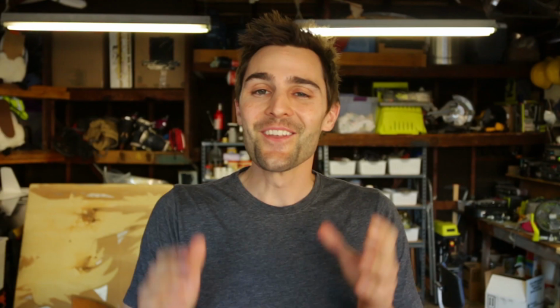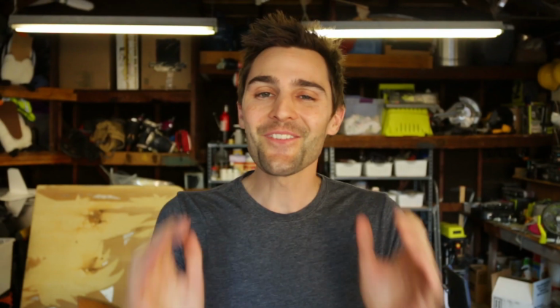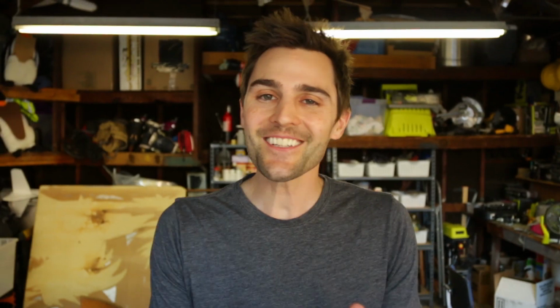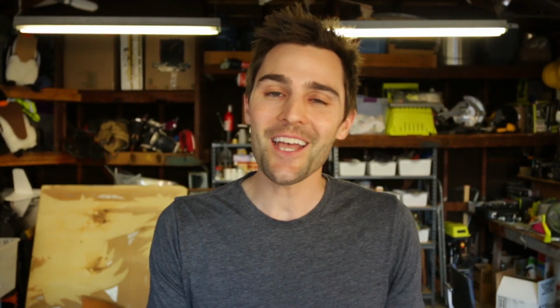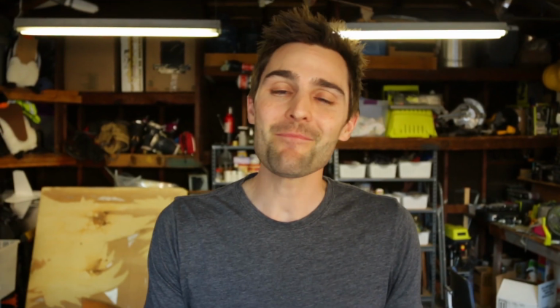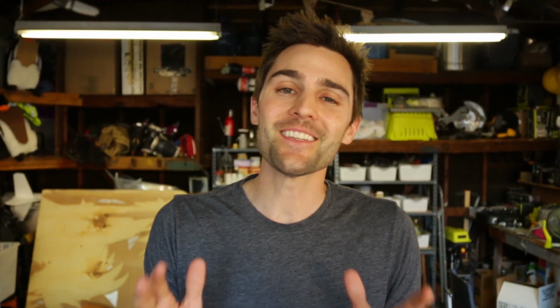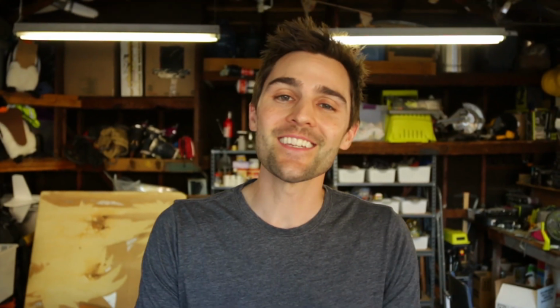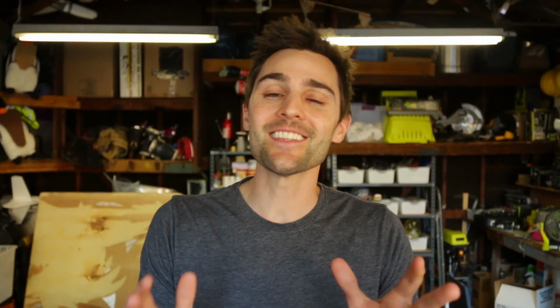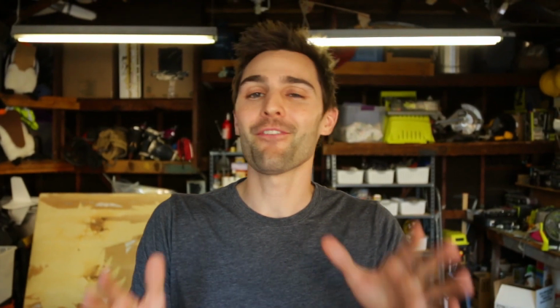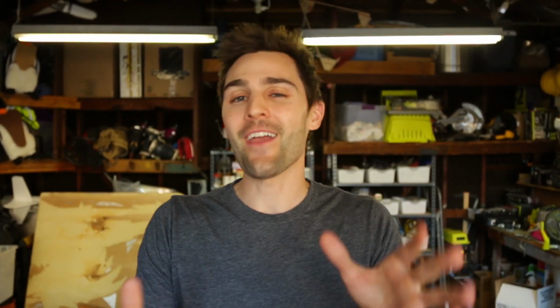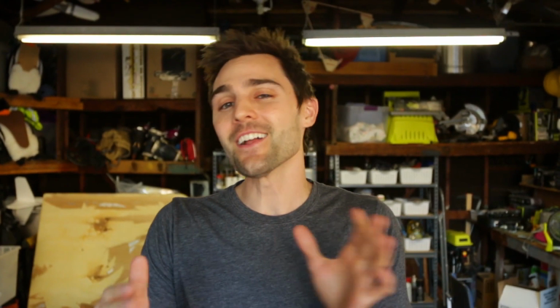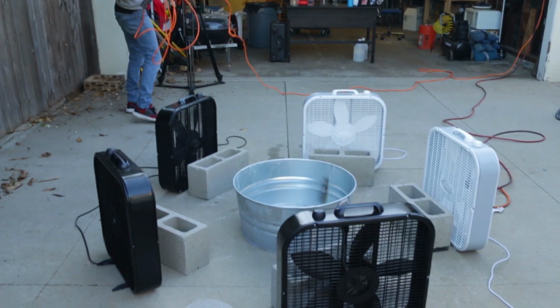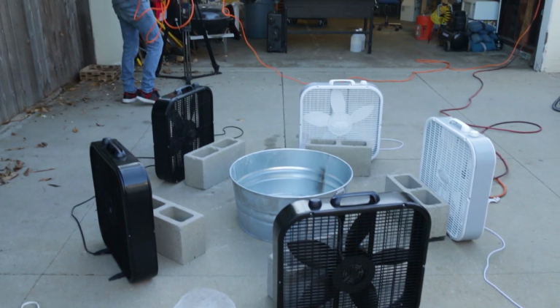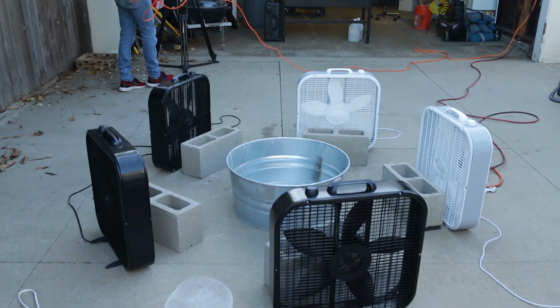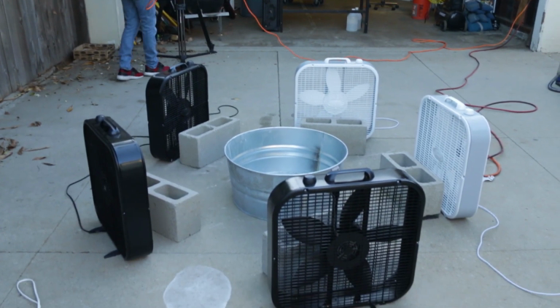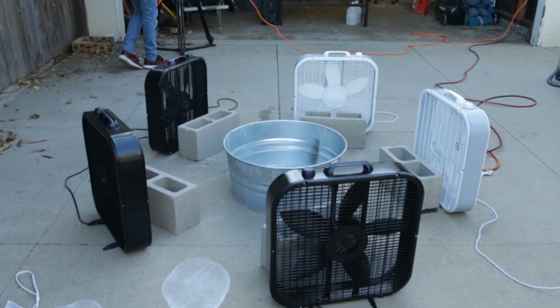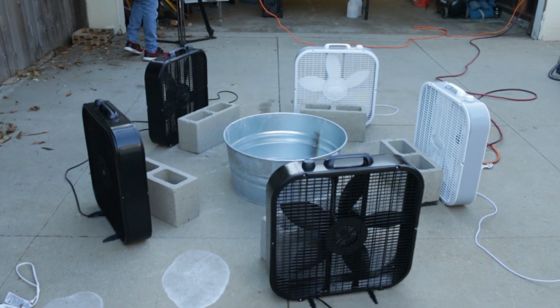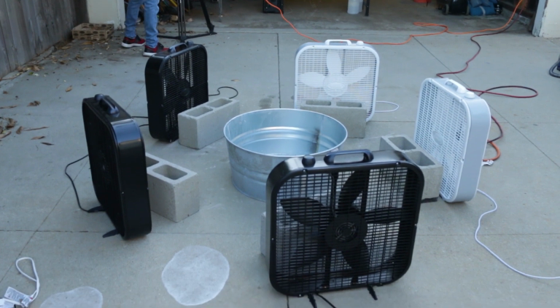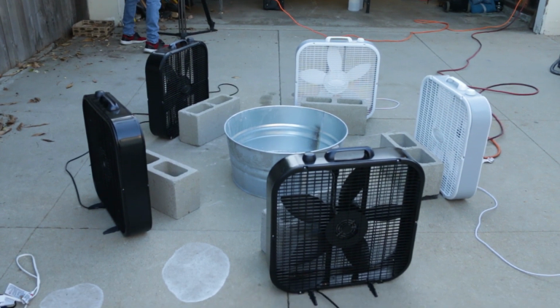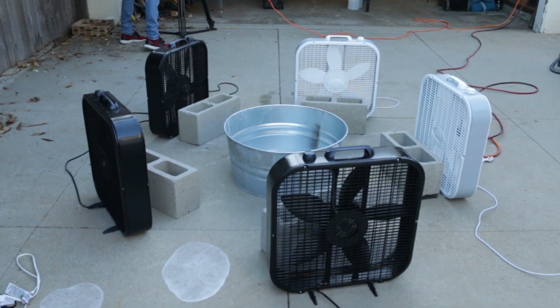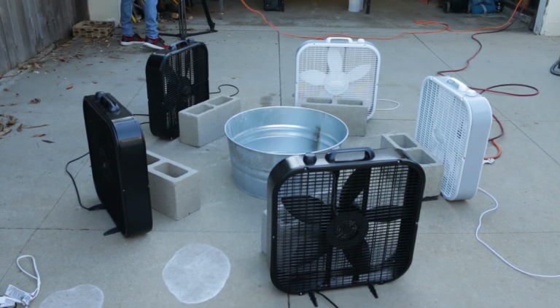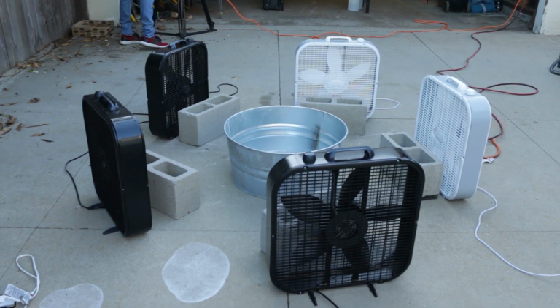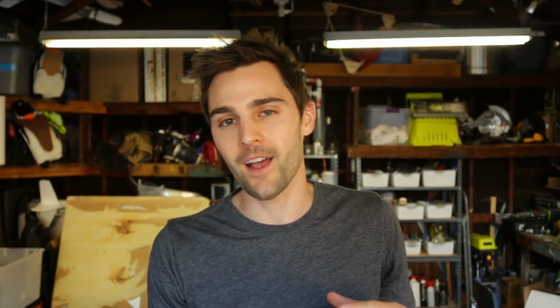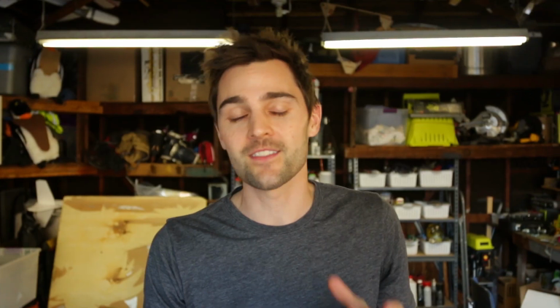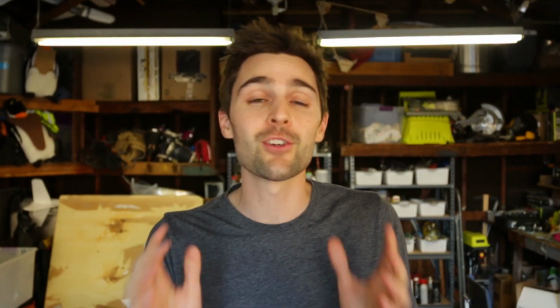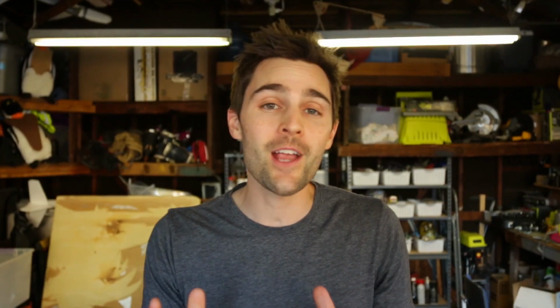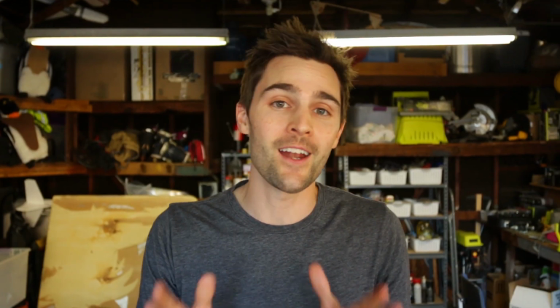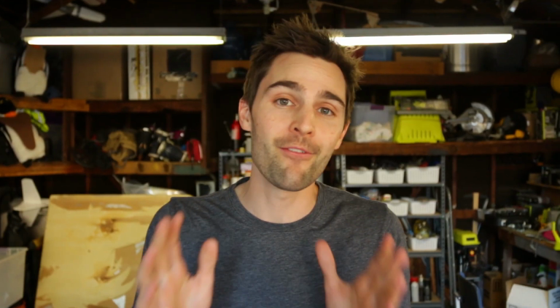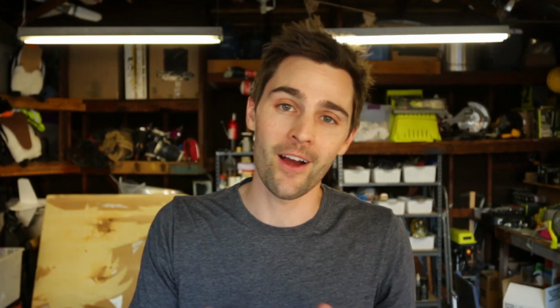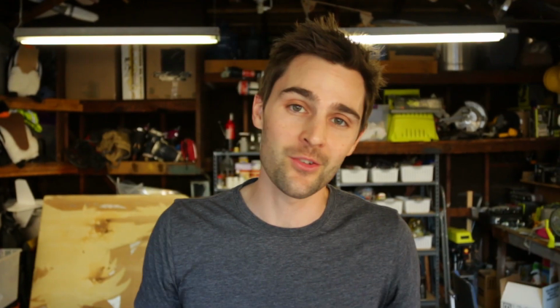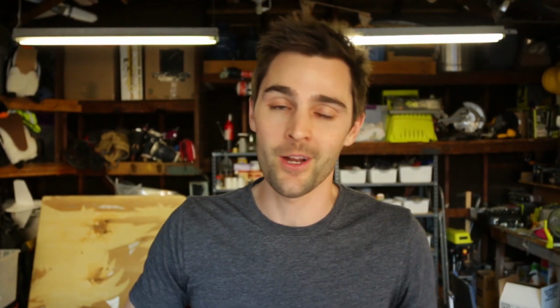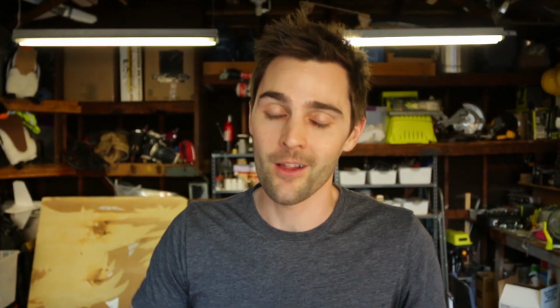The first step is to get the fans in place so we get the right vortex to create a fire tornado.